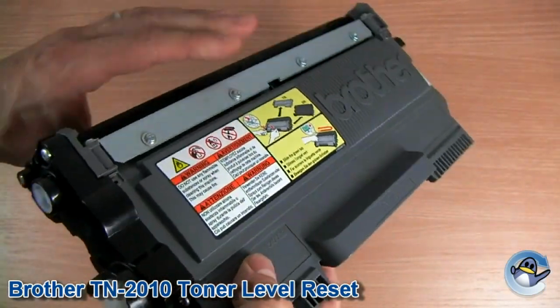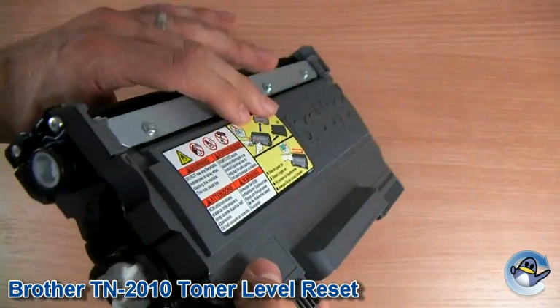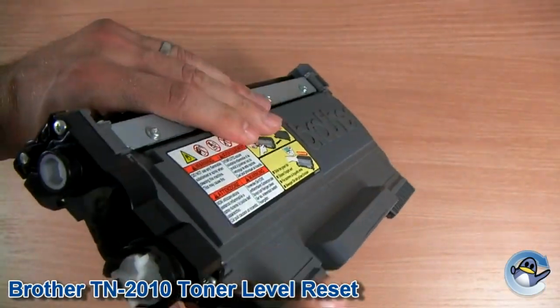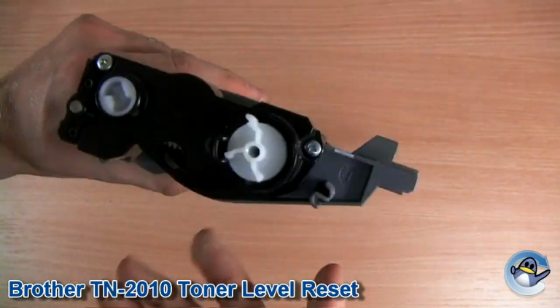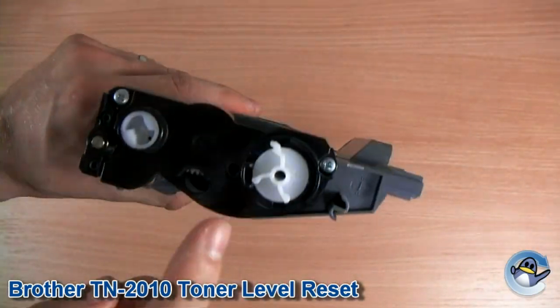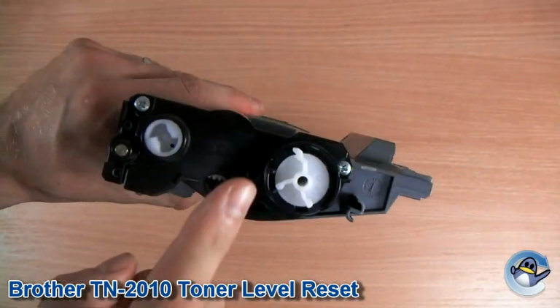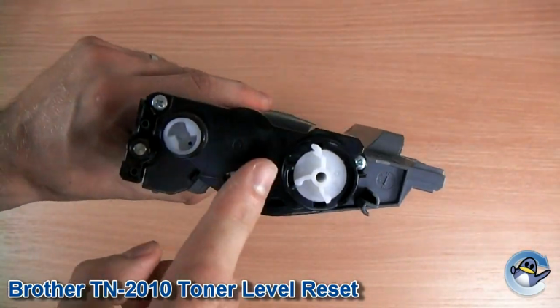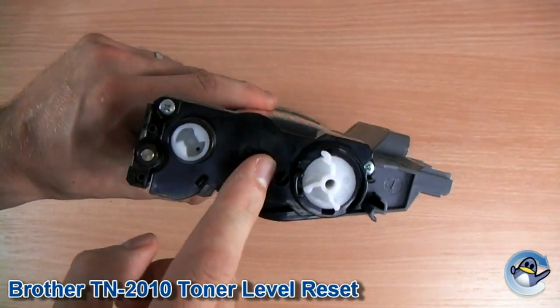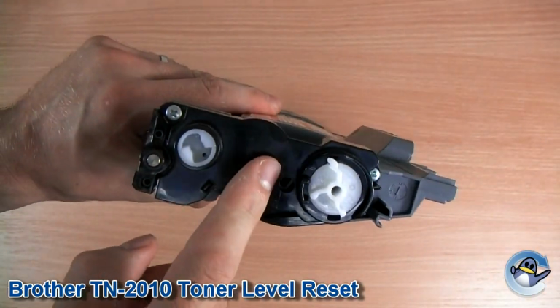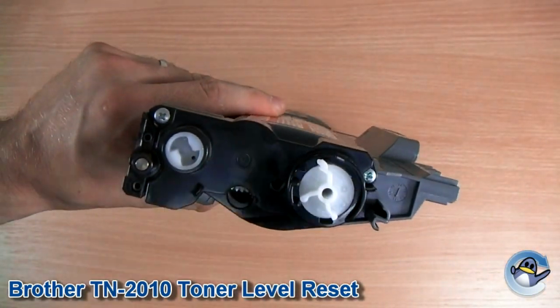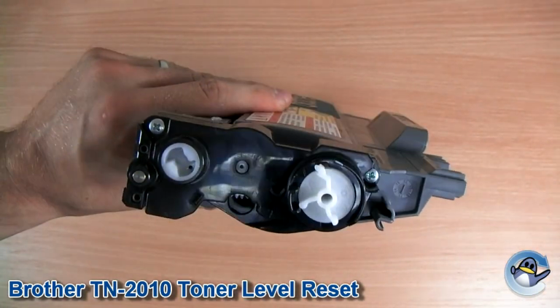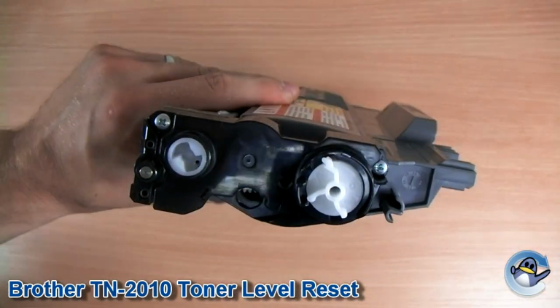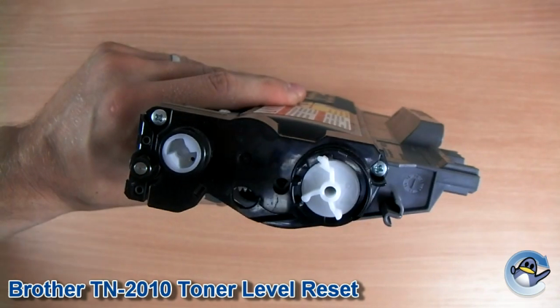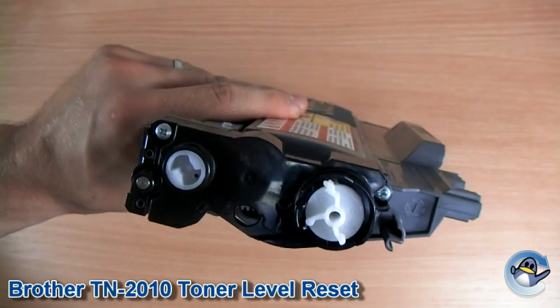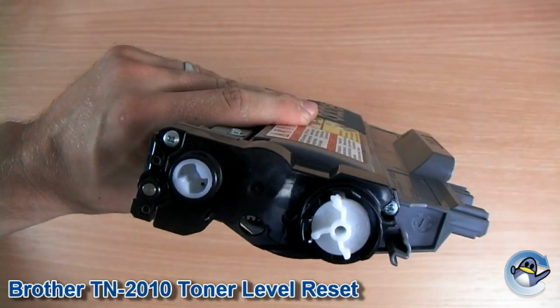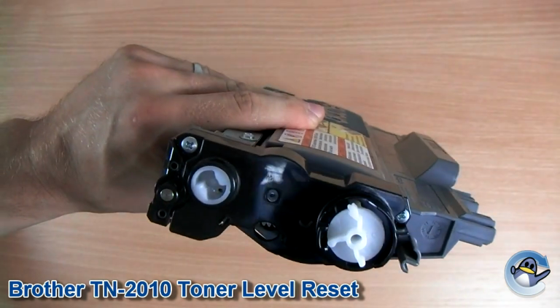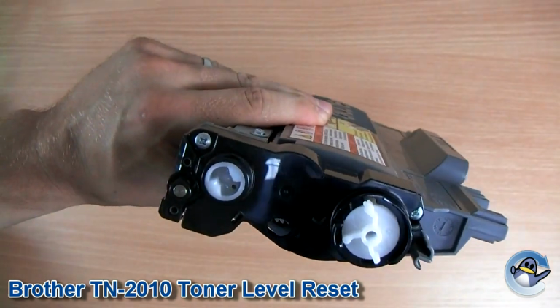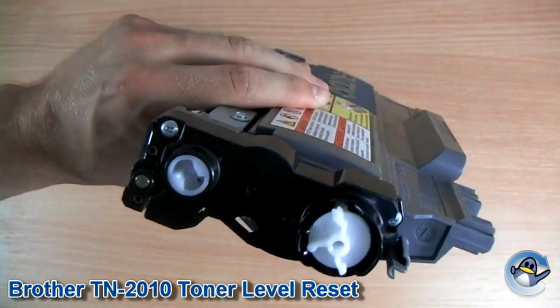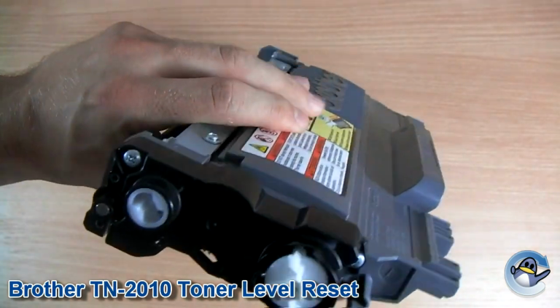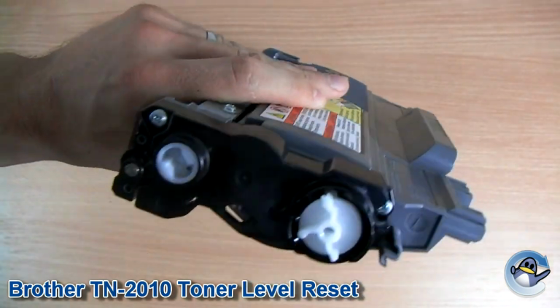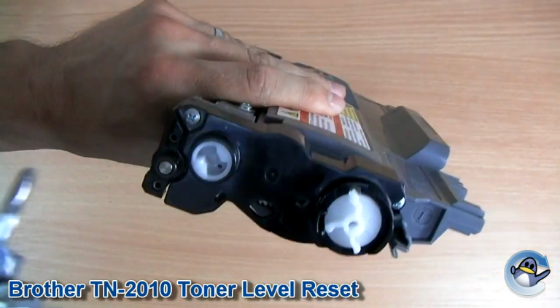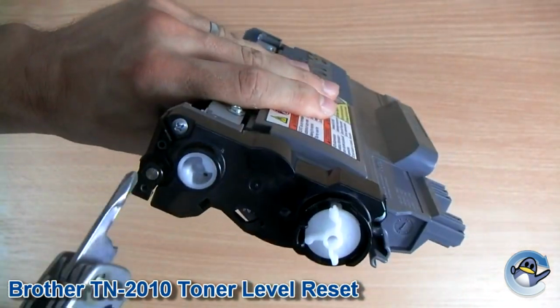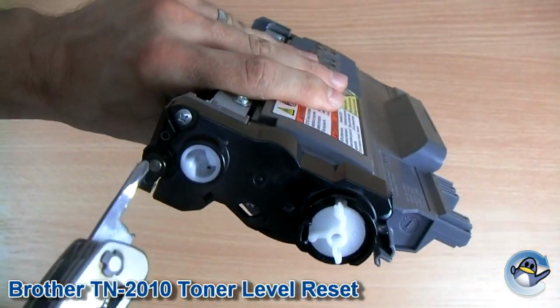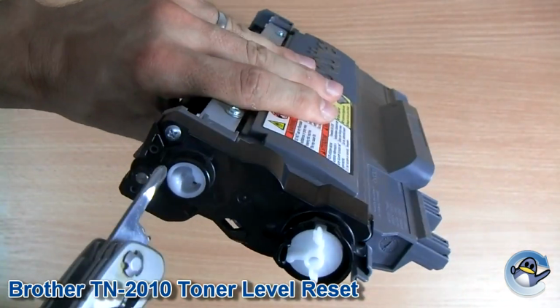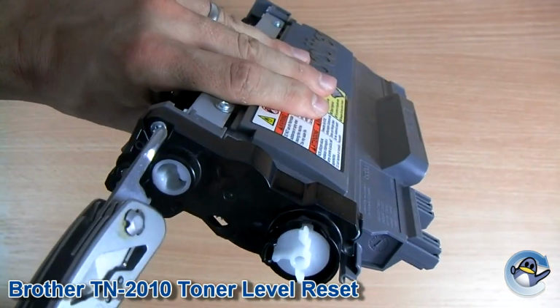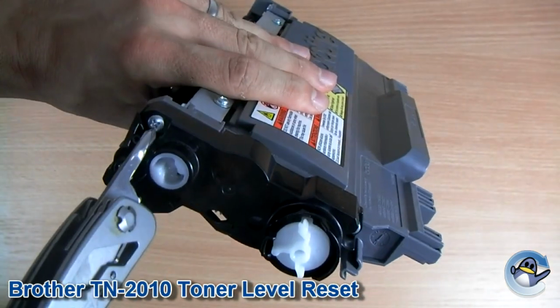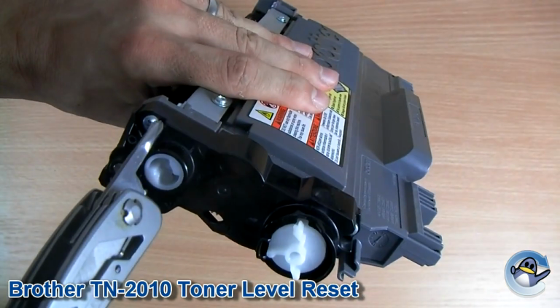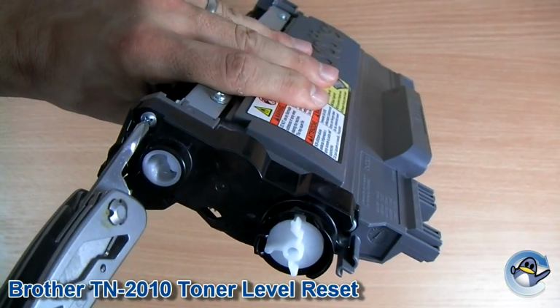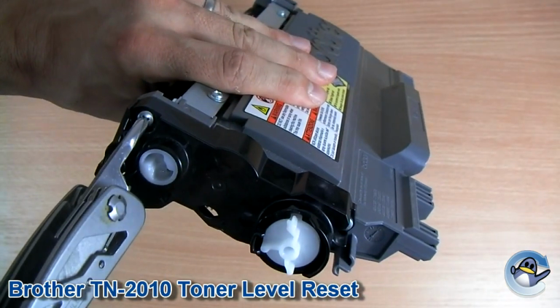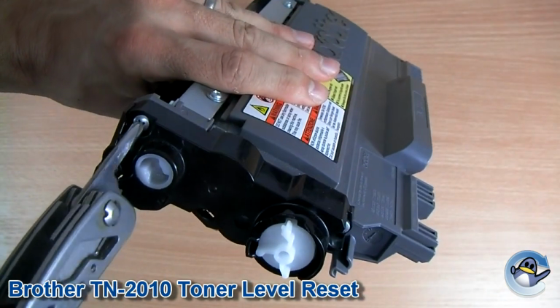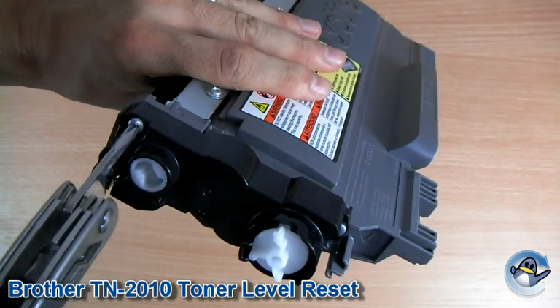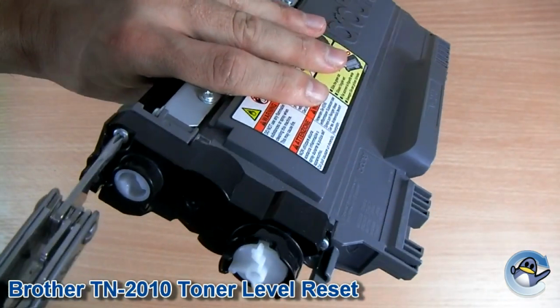So we're going to be focusing on this end of the cartridge here. And the first thing we need to do is remove these two screws you can see on the end.